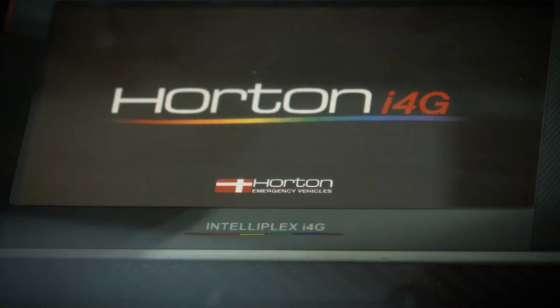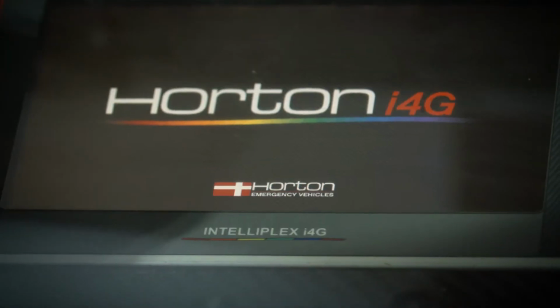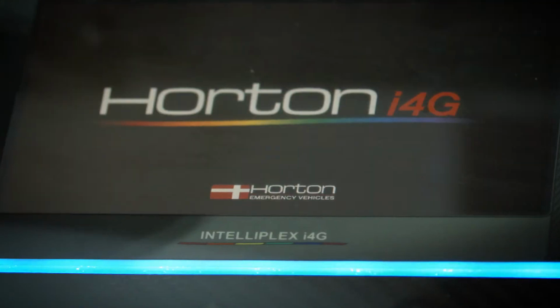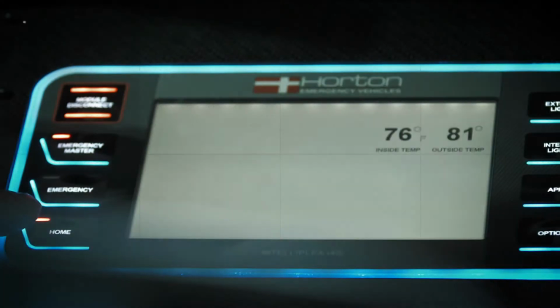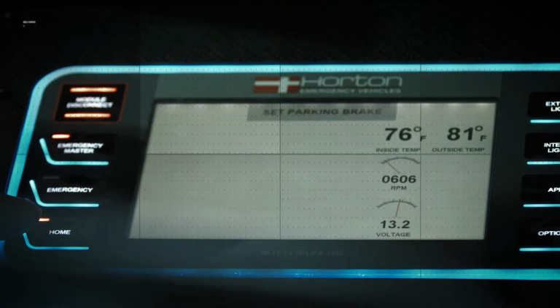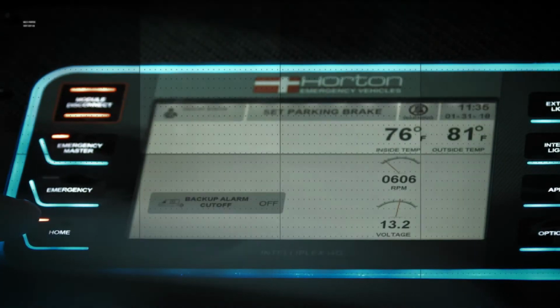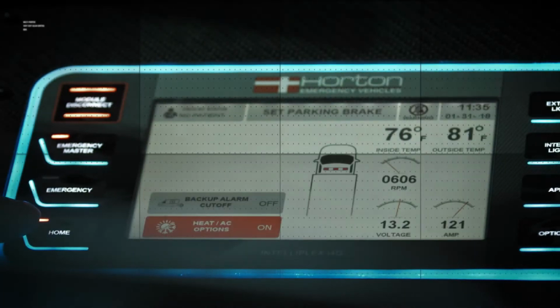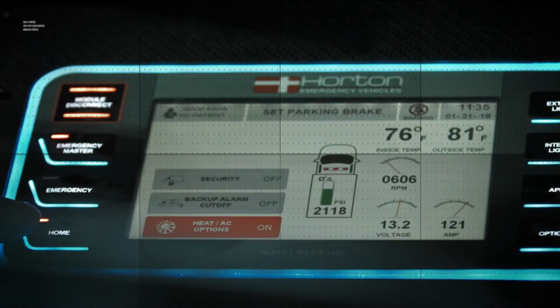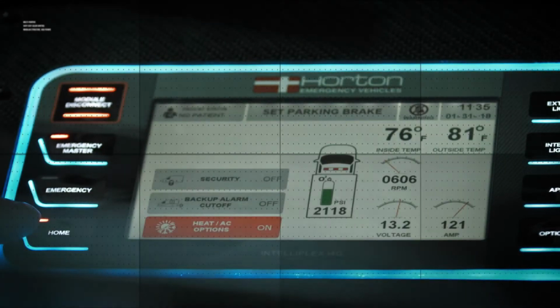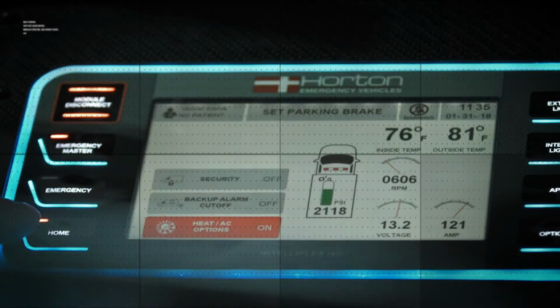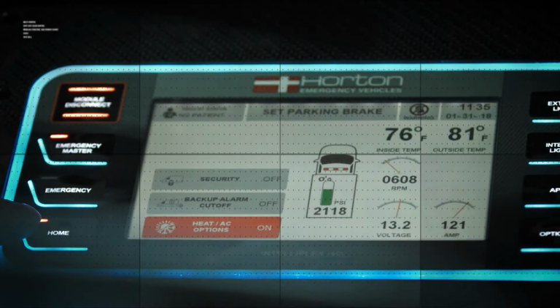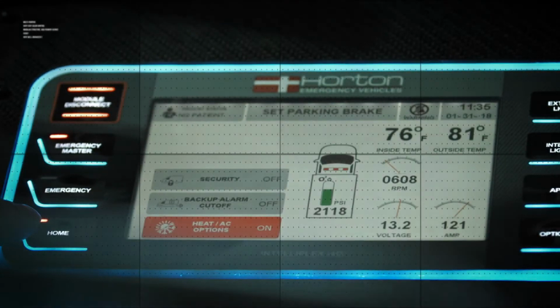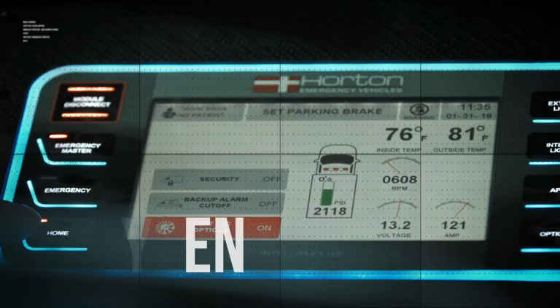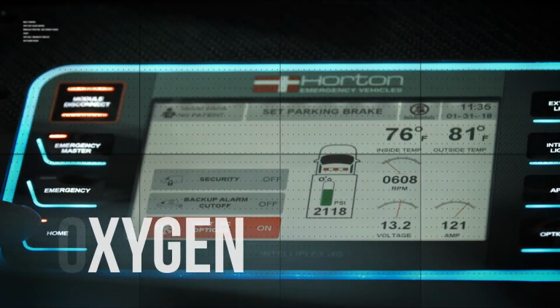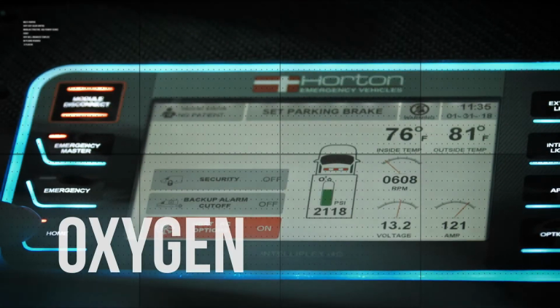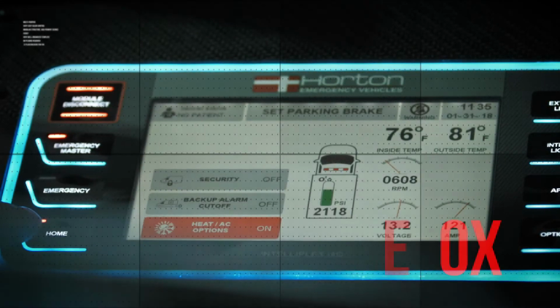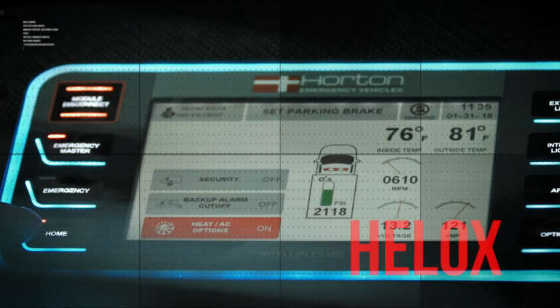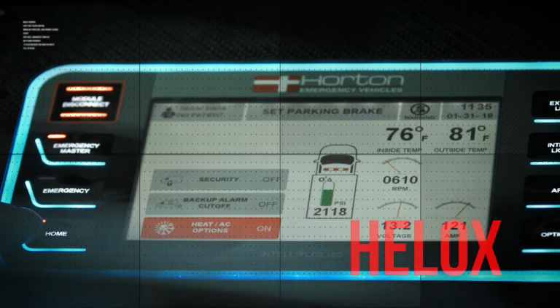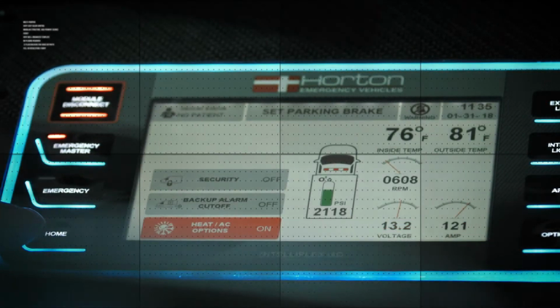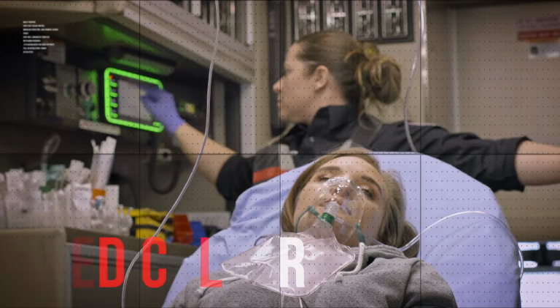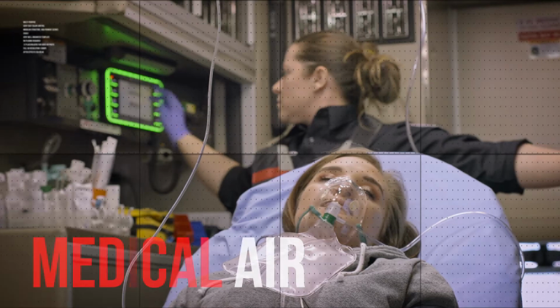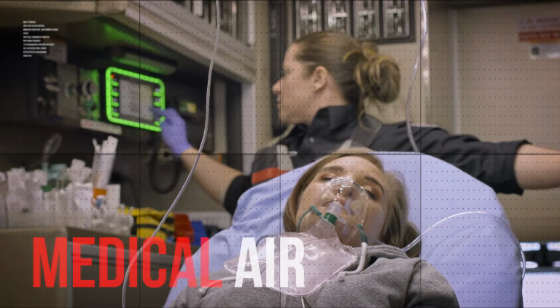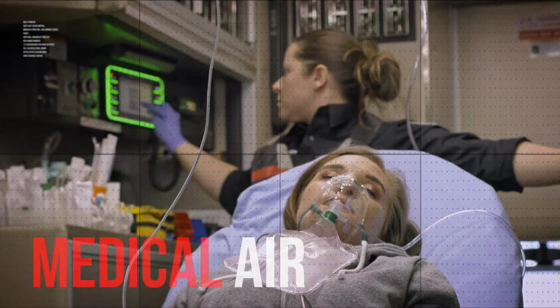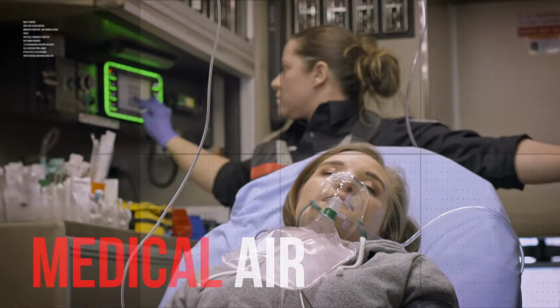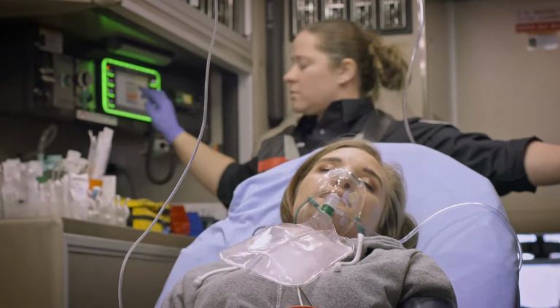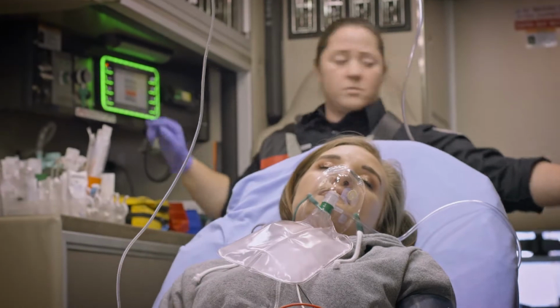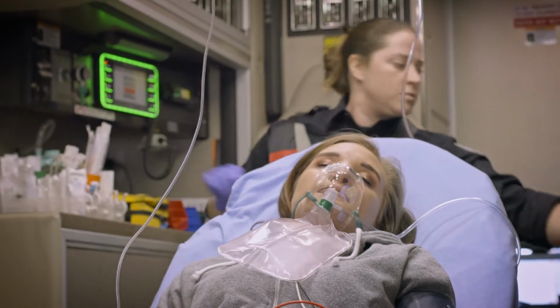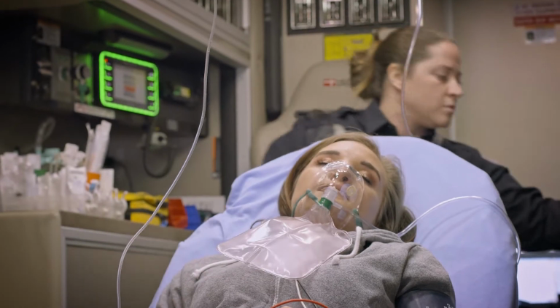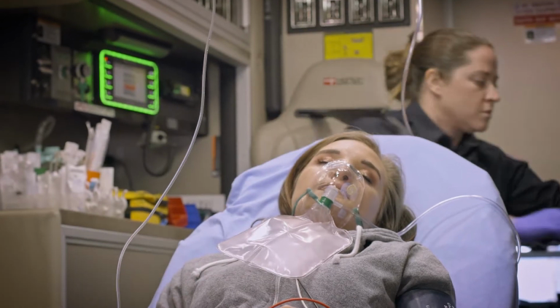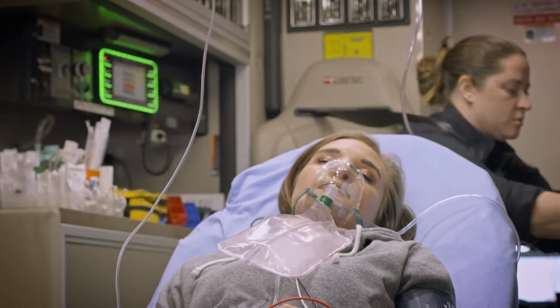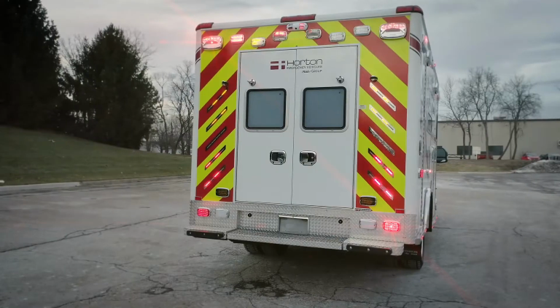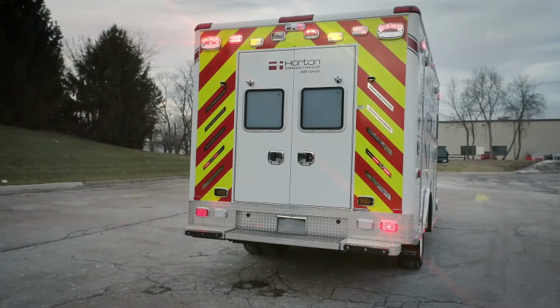In the I4G interface, users can monitor oxygen, heliox, medical air, or any type of gas being housed in the unit.